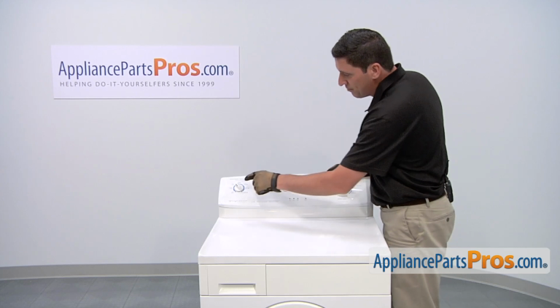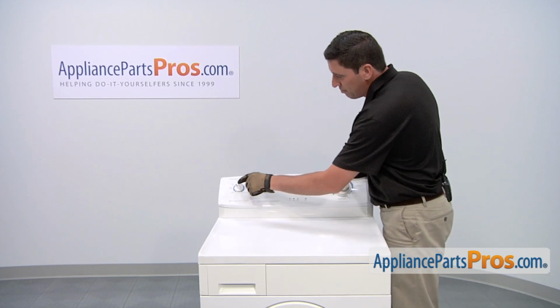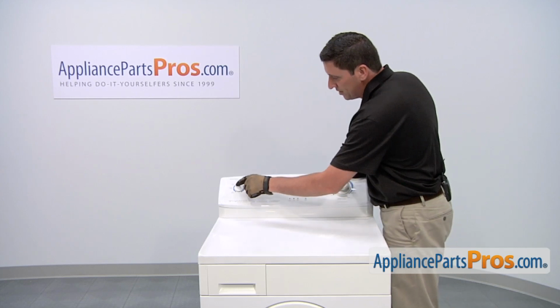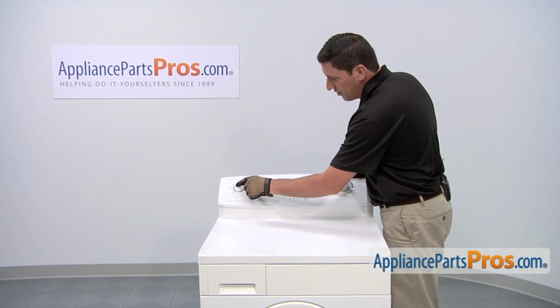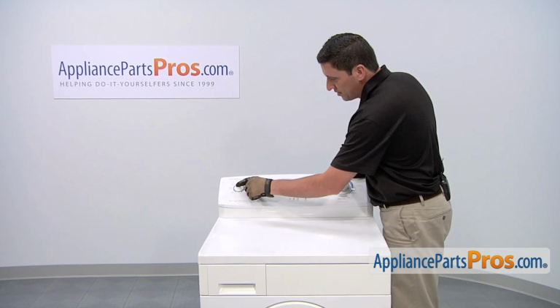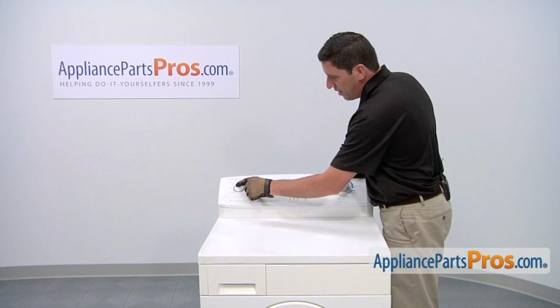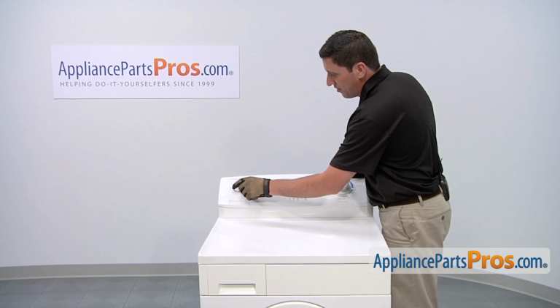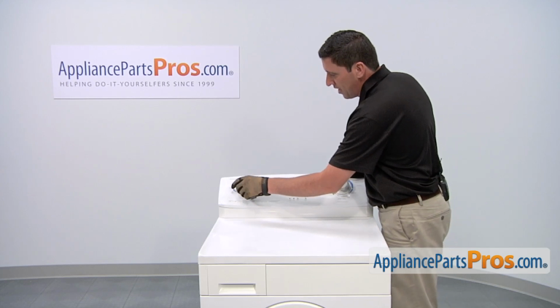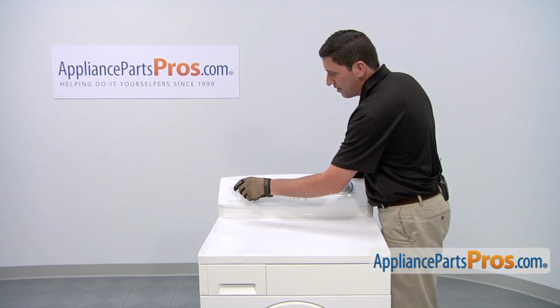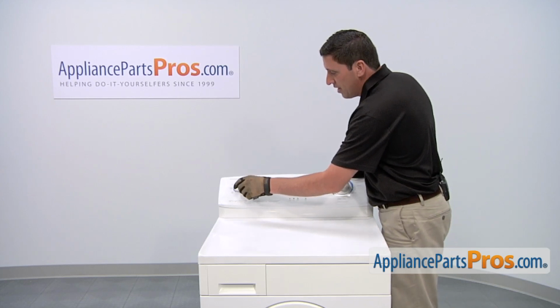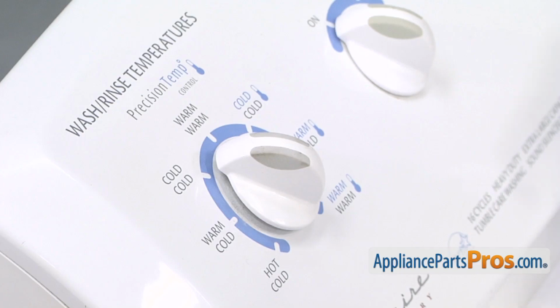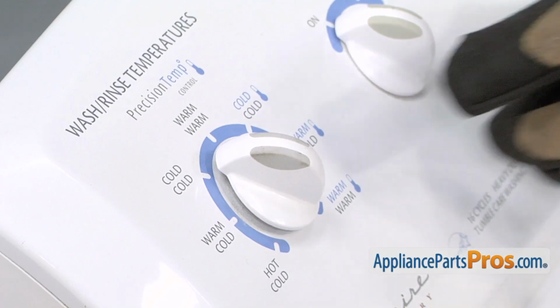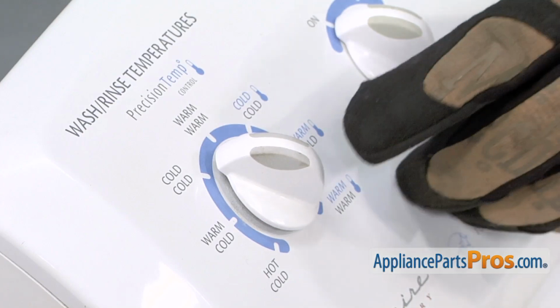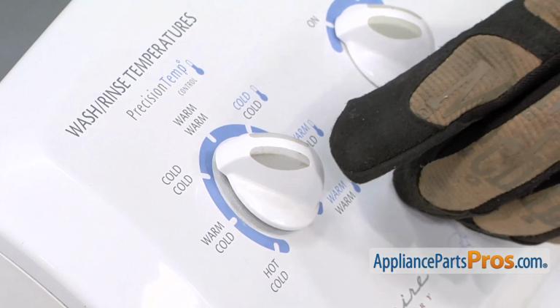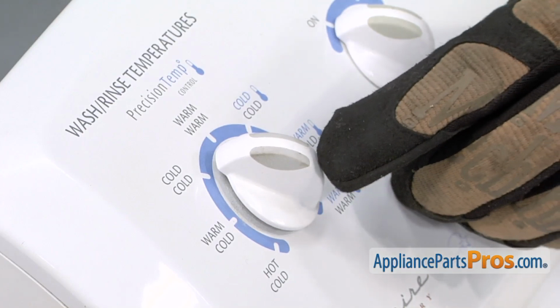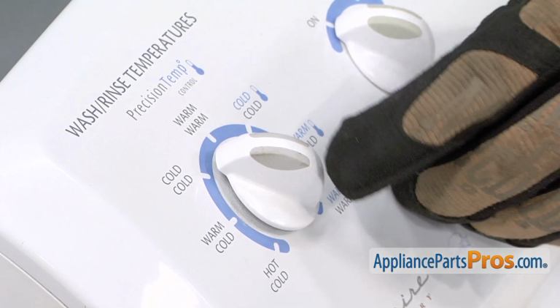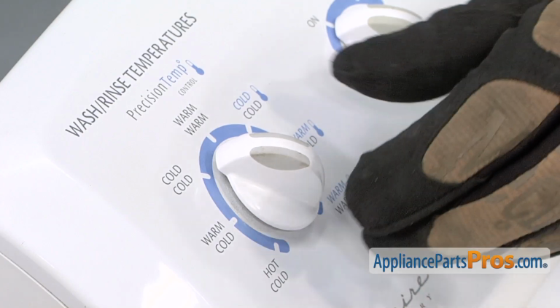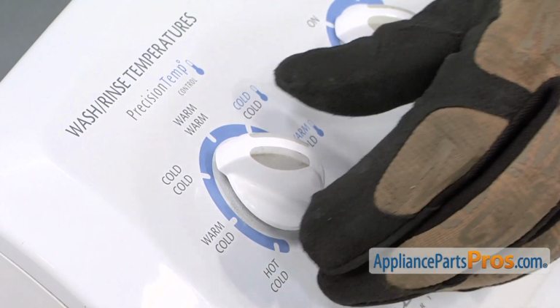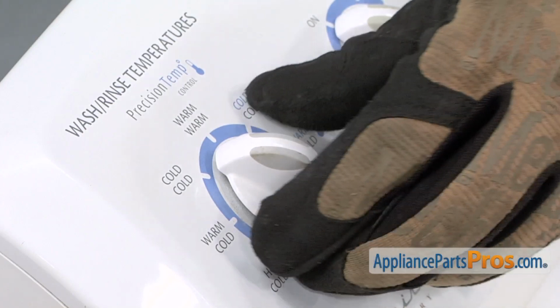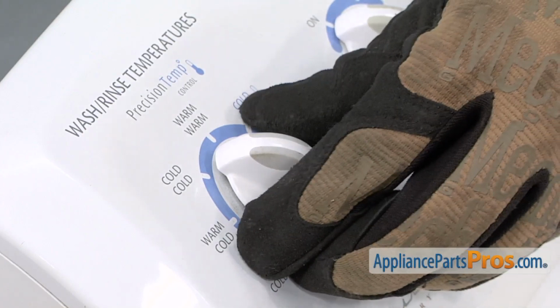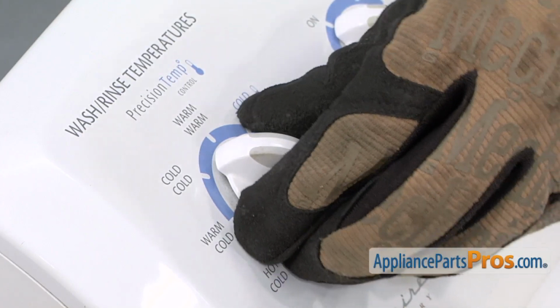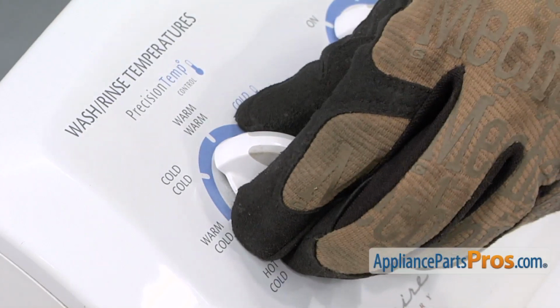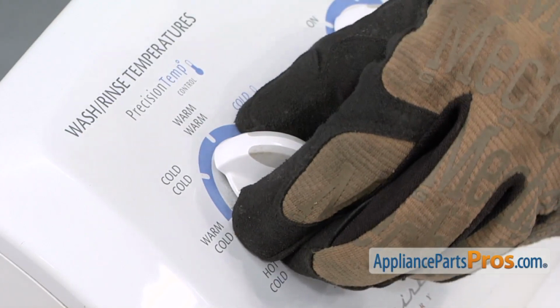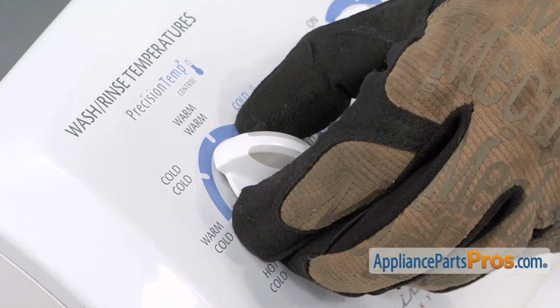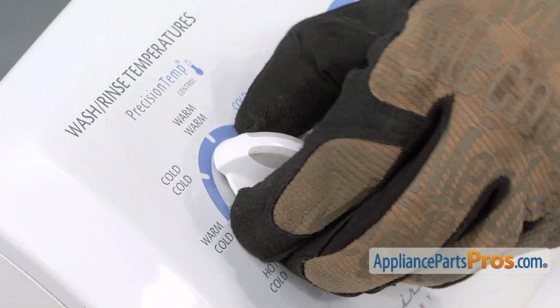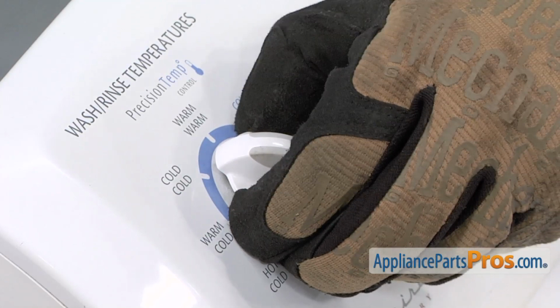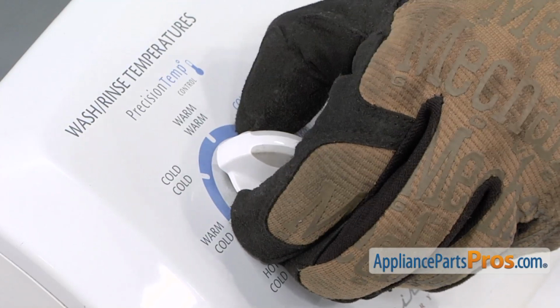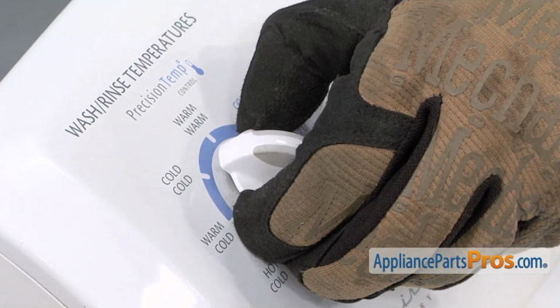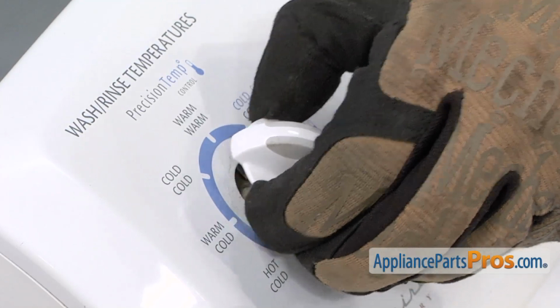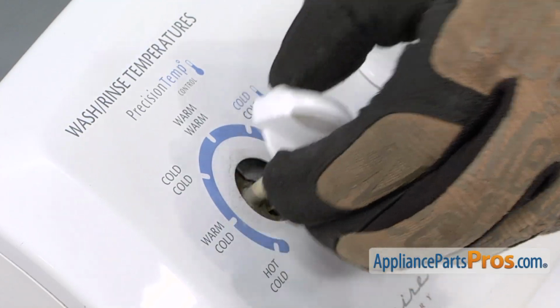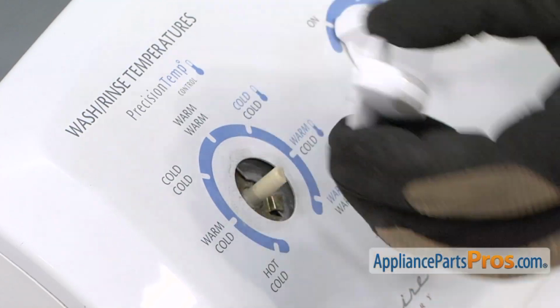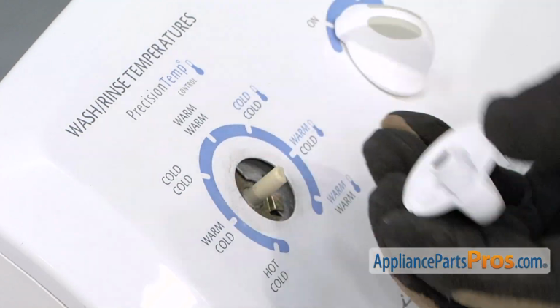Today, we're going to be replacing this knob on the end. To remove the selector knob, simply grab a hold of it and pull it straight out.